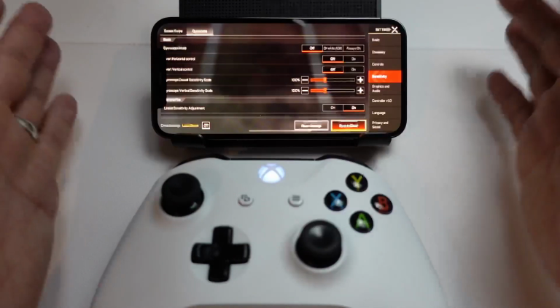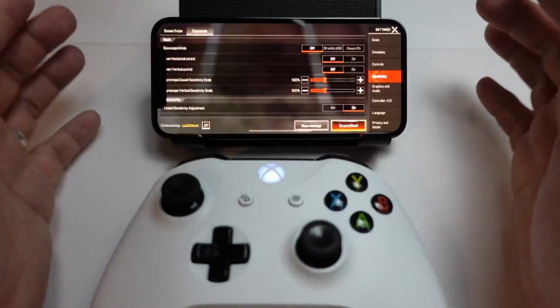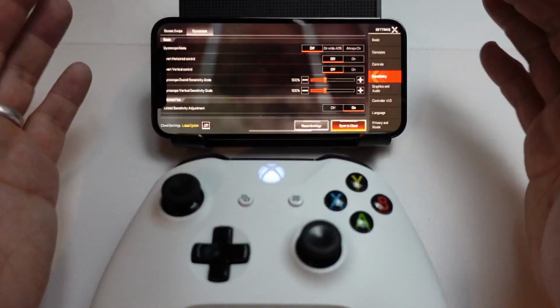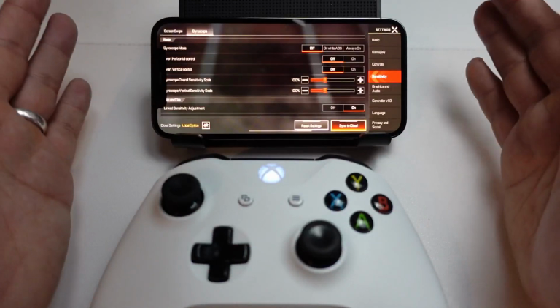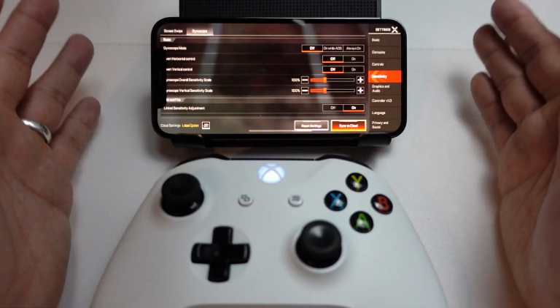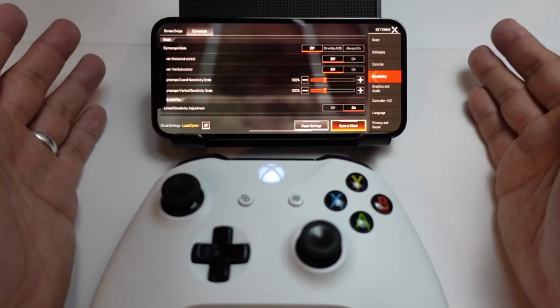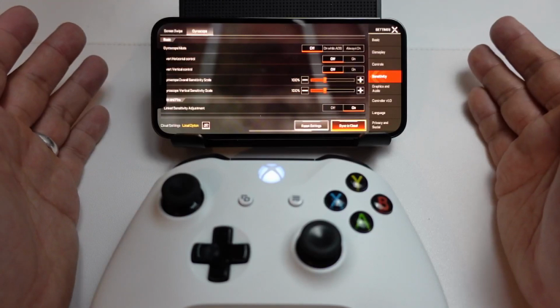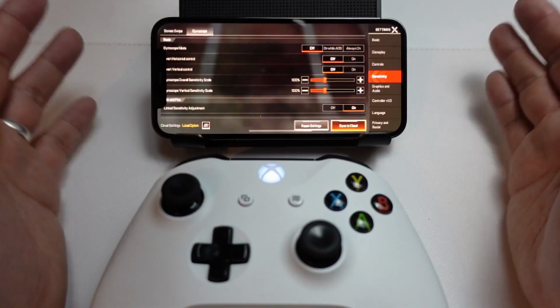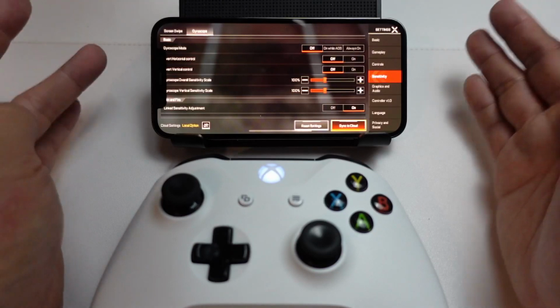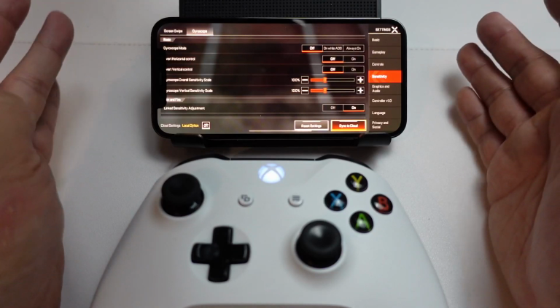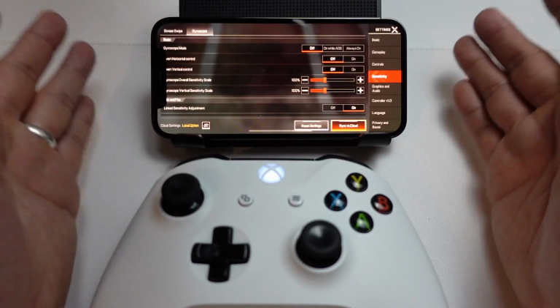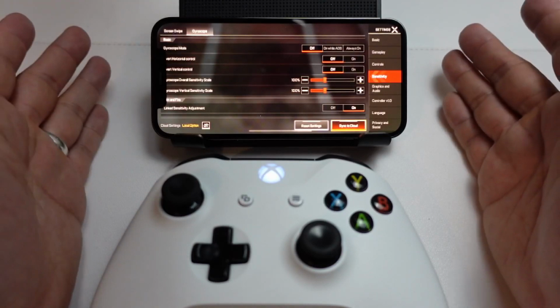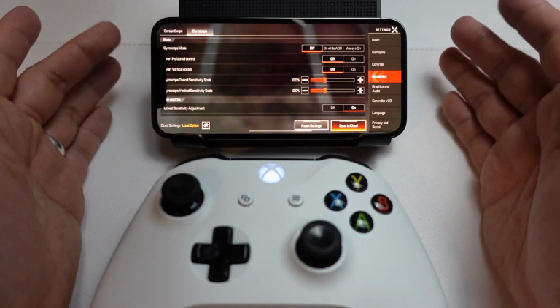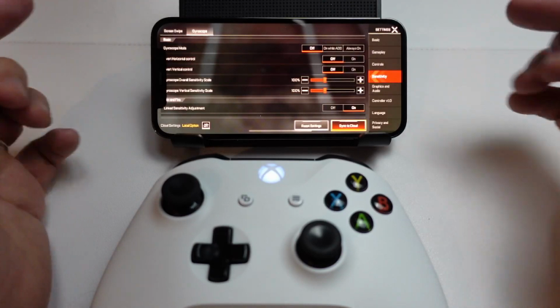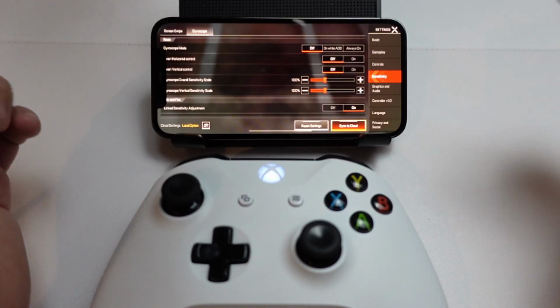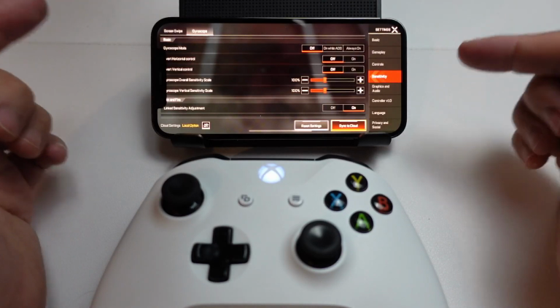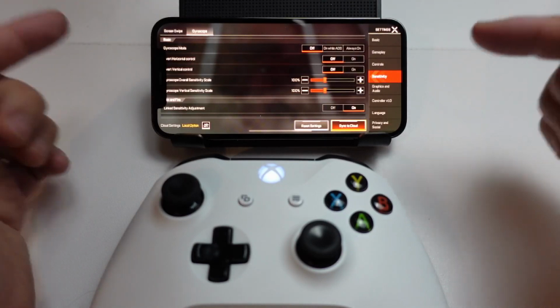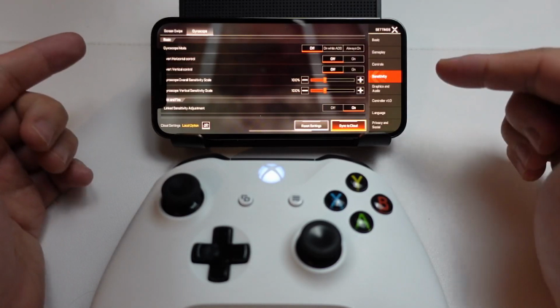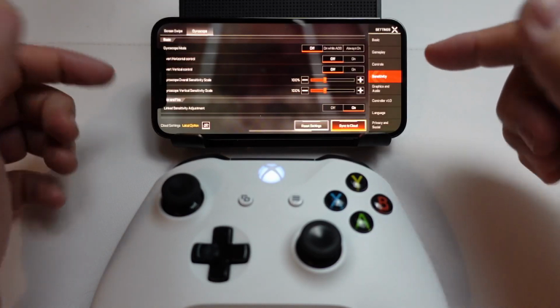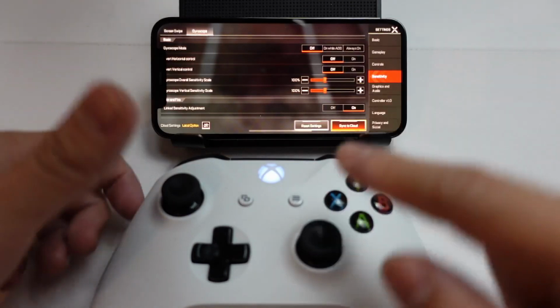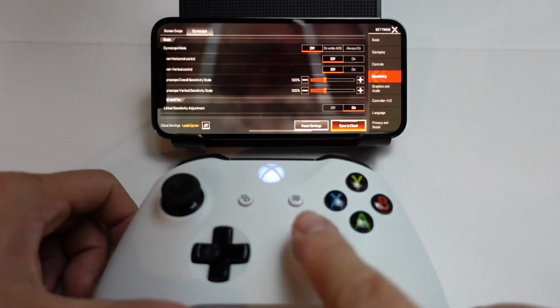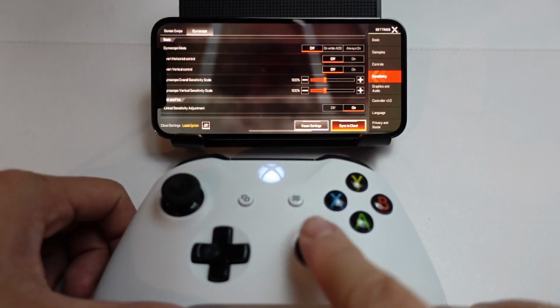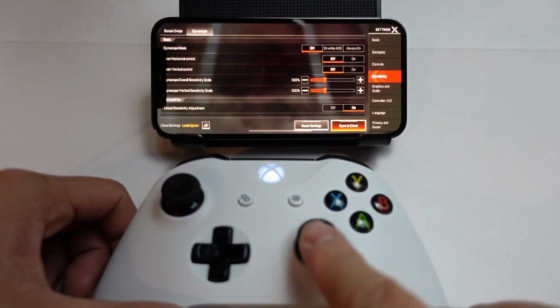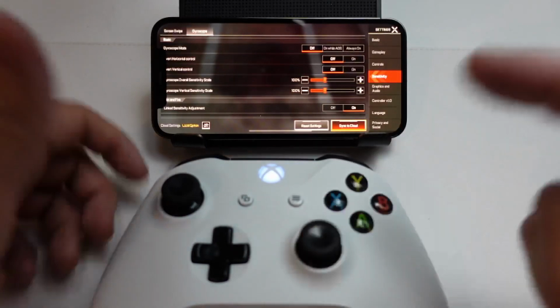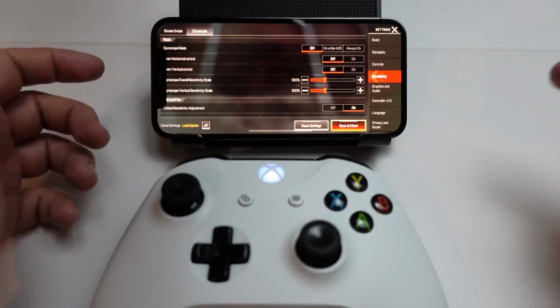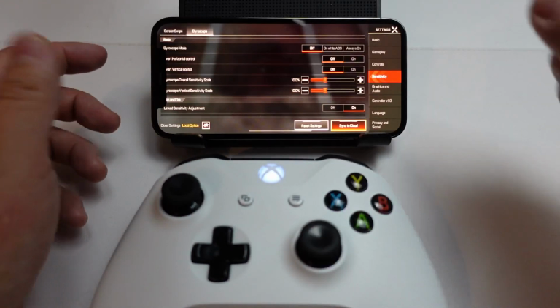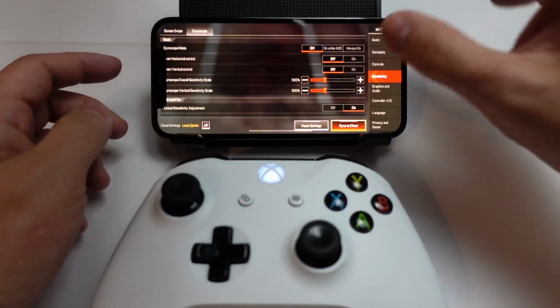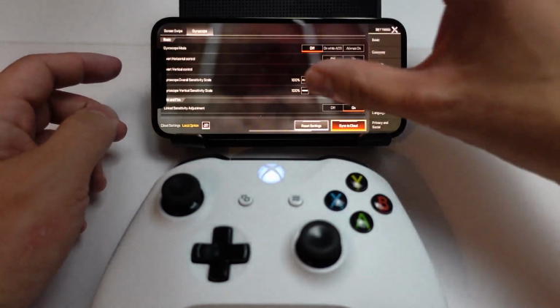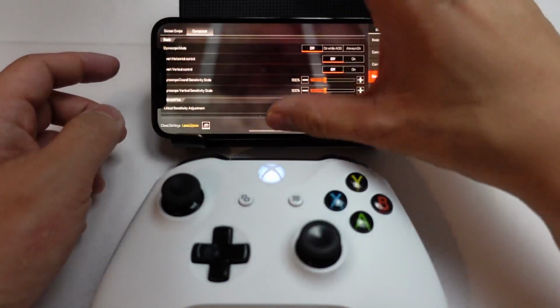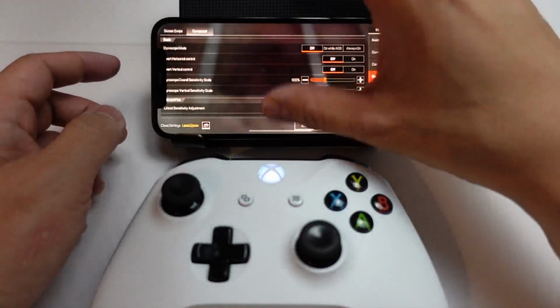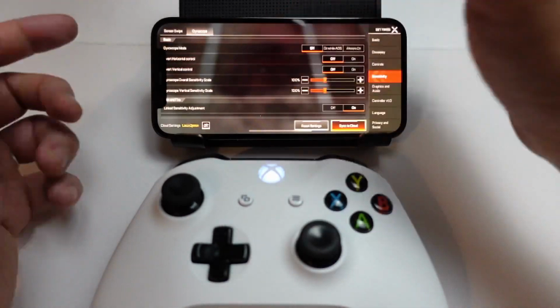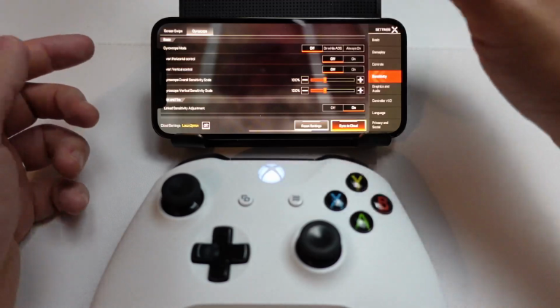However, because we're using the iOS operating system, there is actually a way to invert Y here. So I'm just going to show you how to do that.